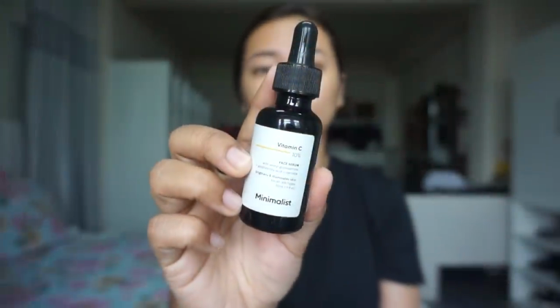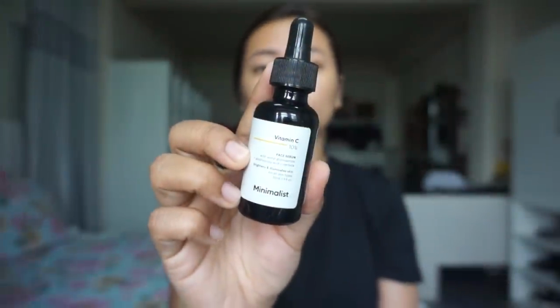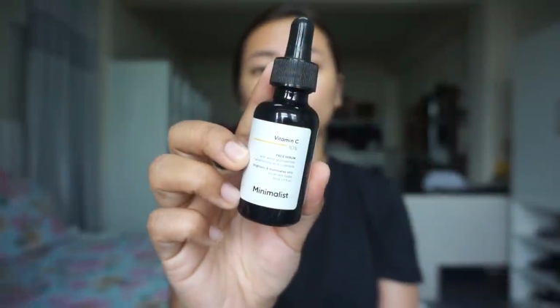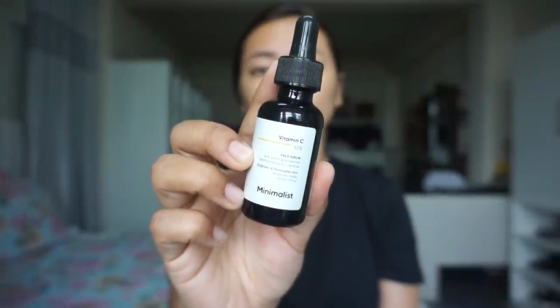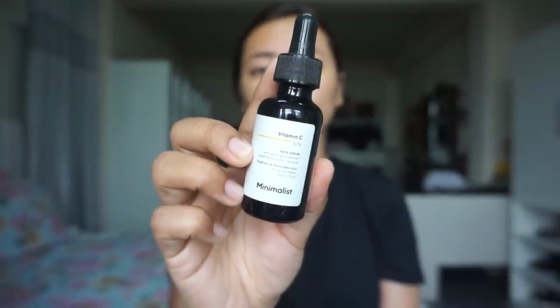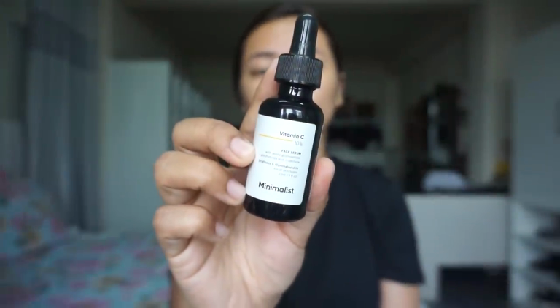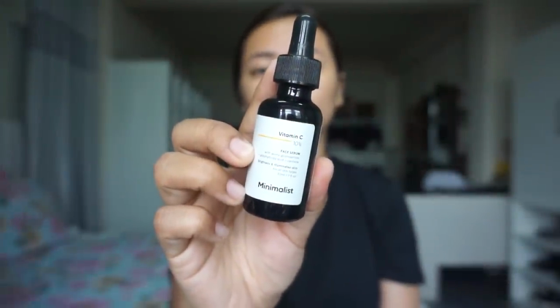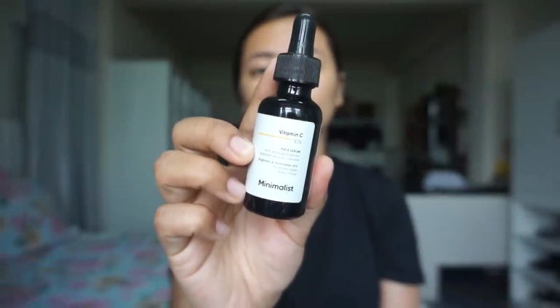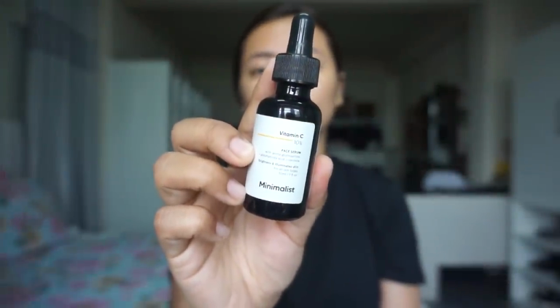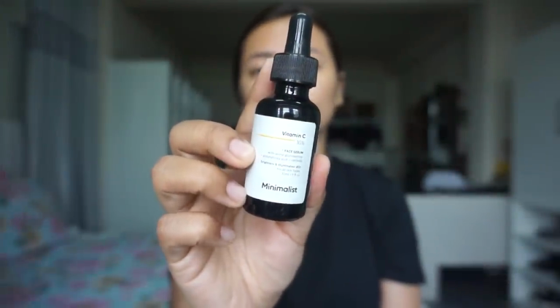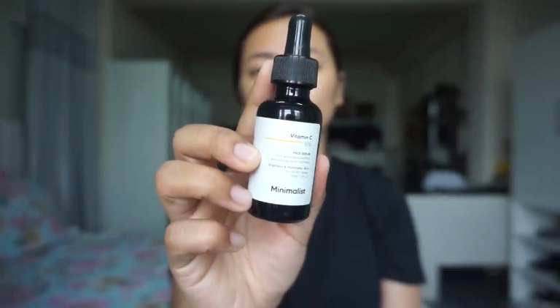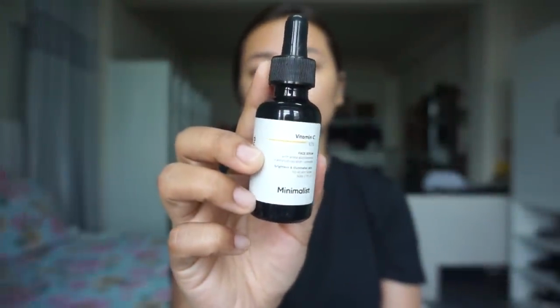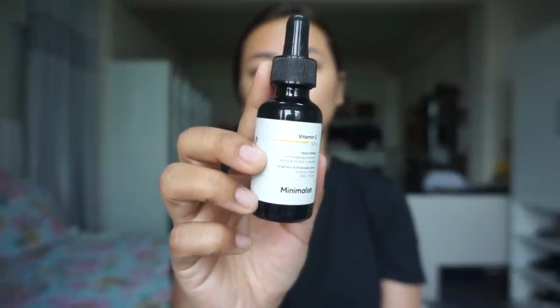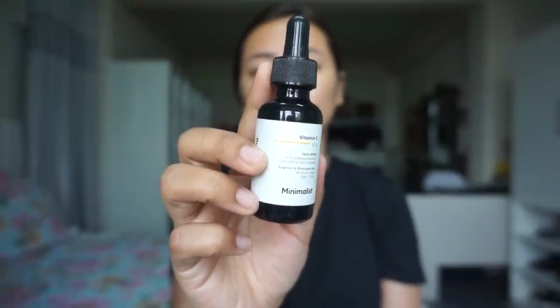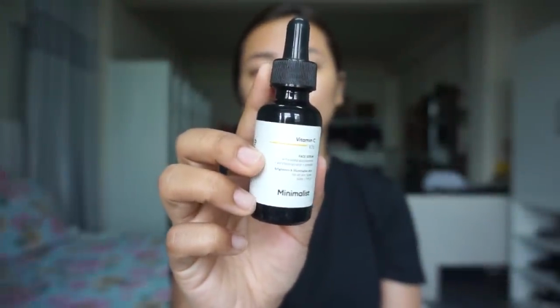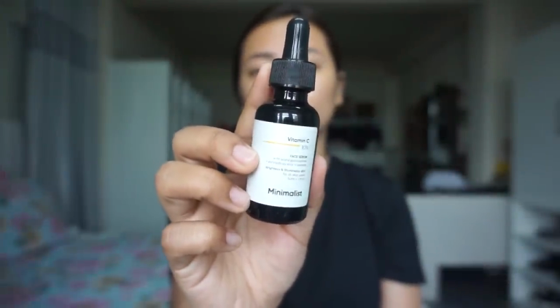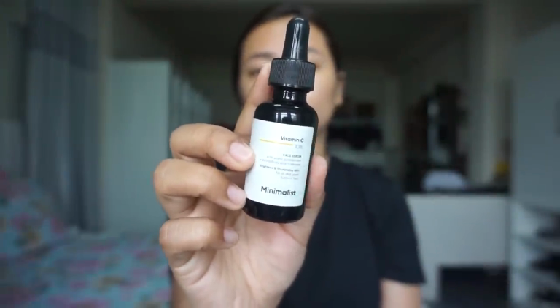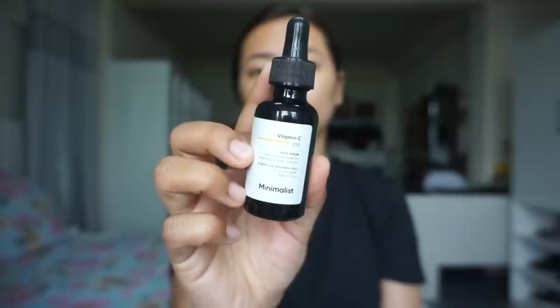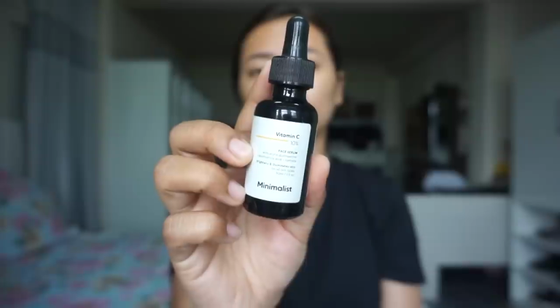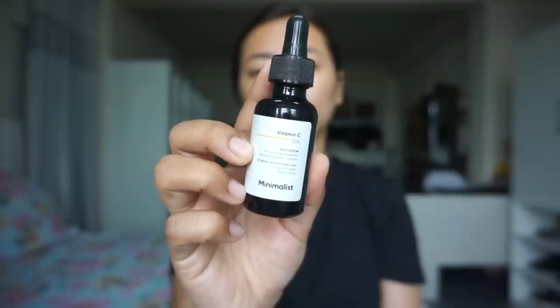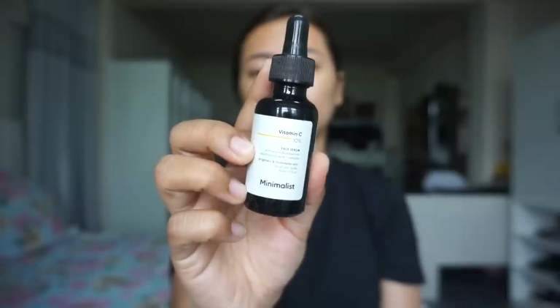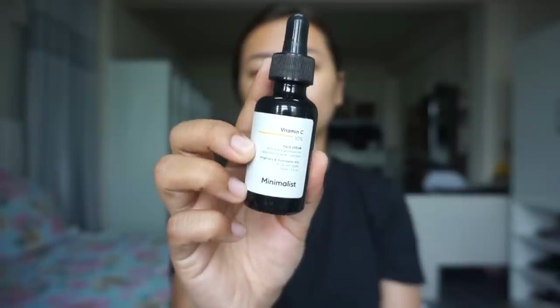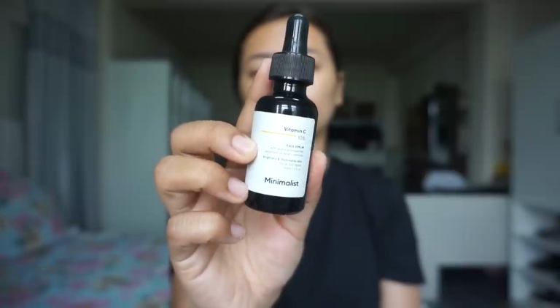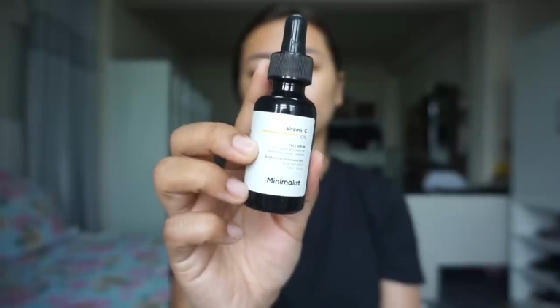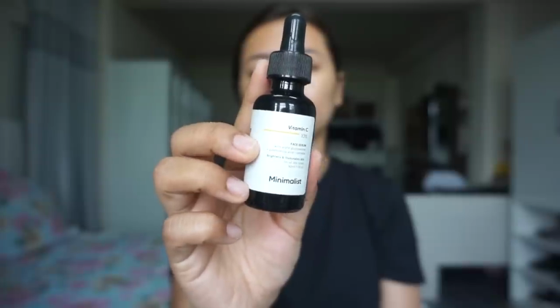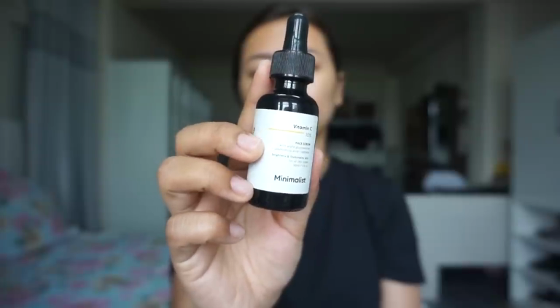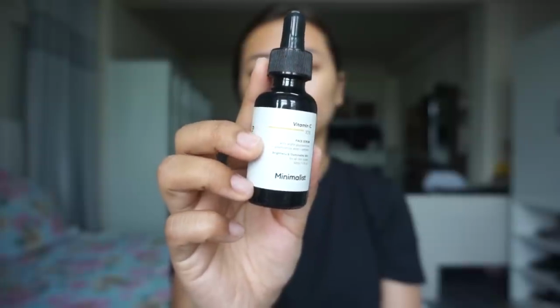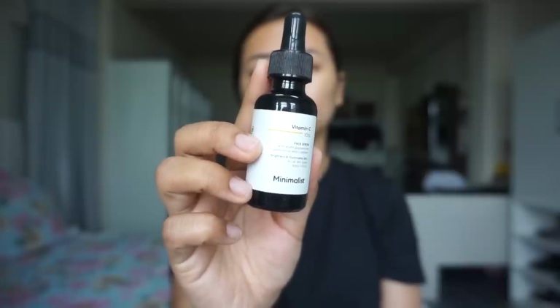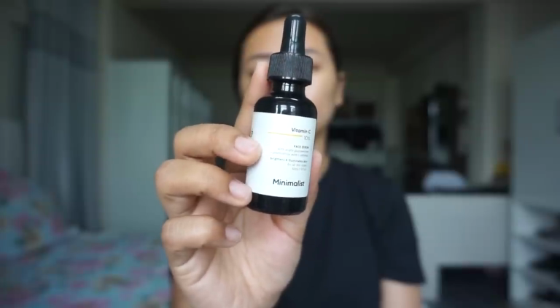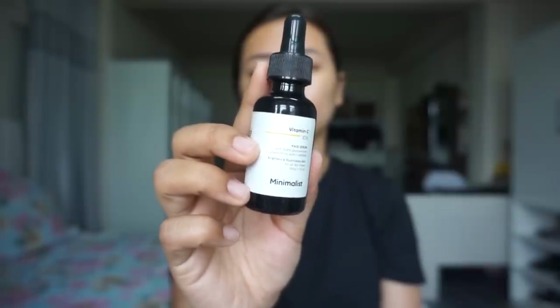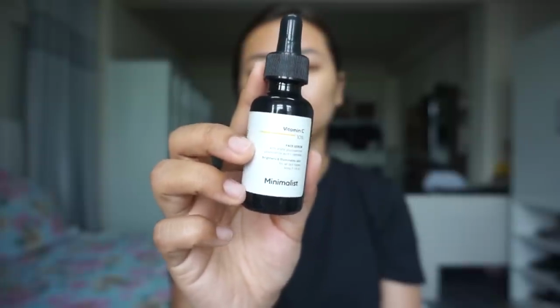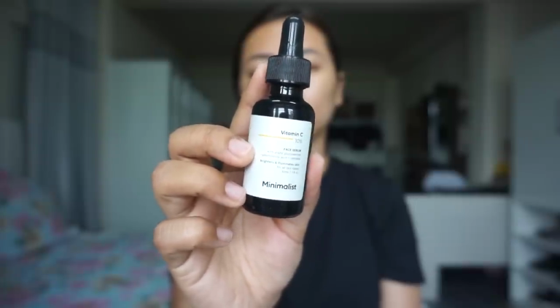This is fragrance-free, silicone-free, paraben-free, sulfate-free, dye-free, and essential oil-free.